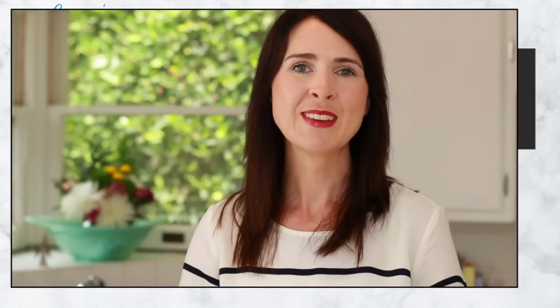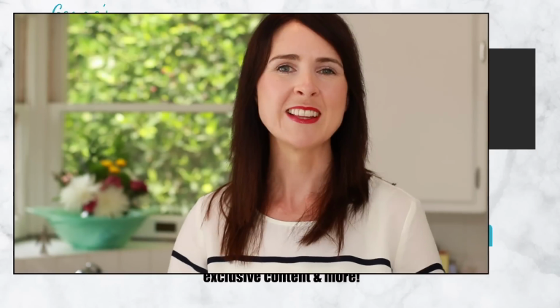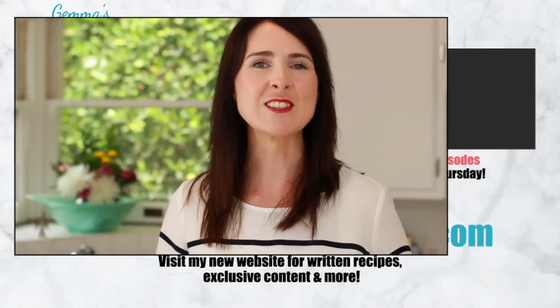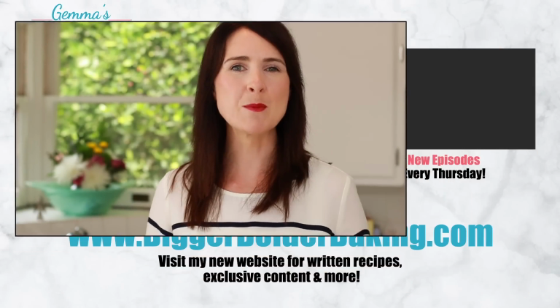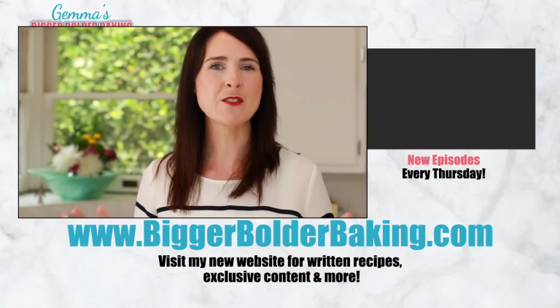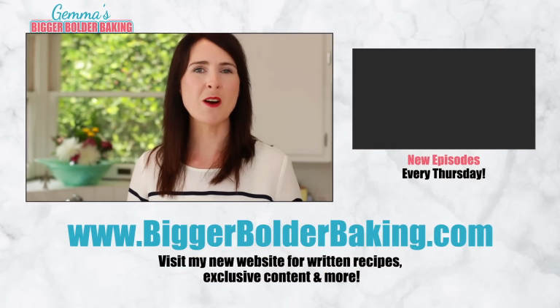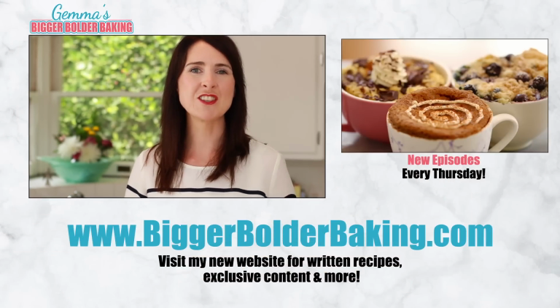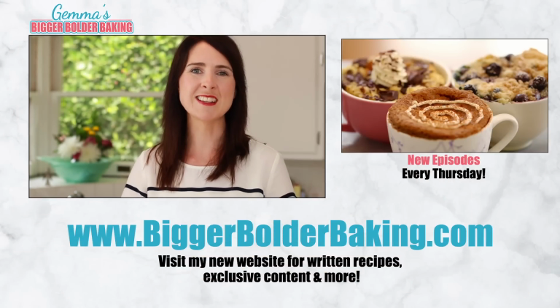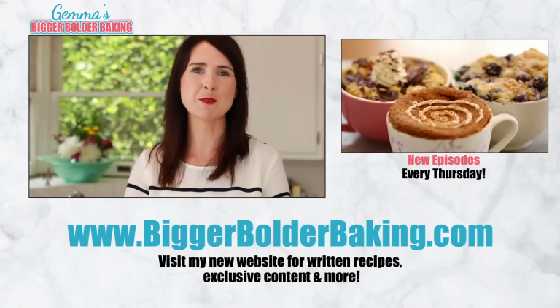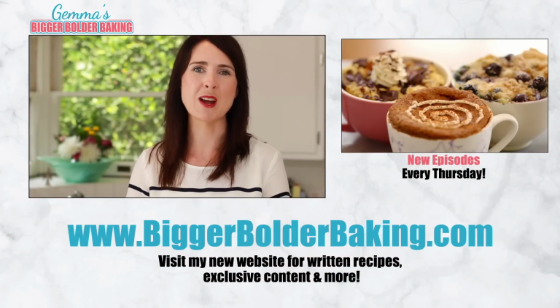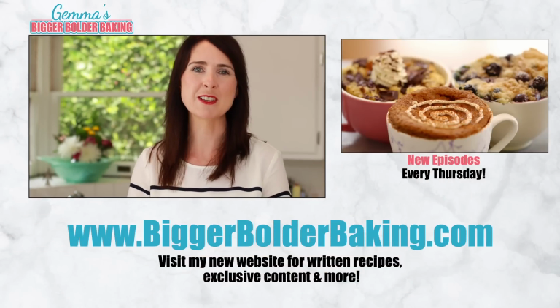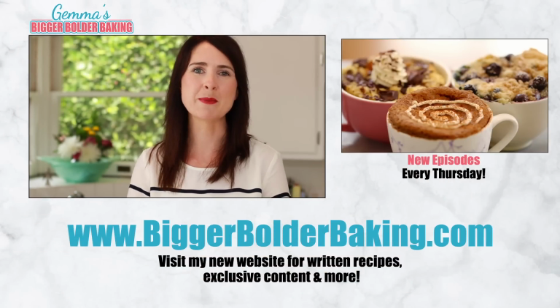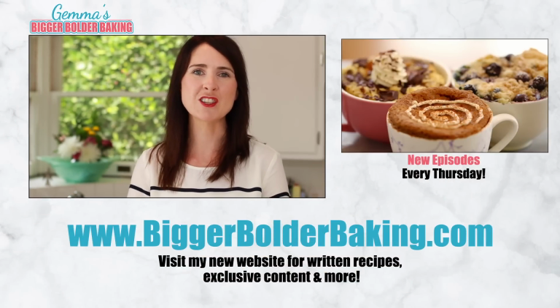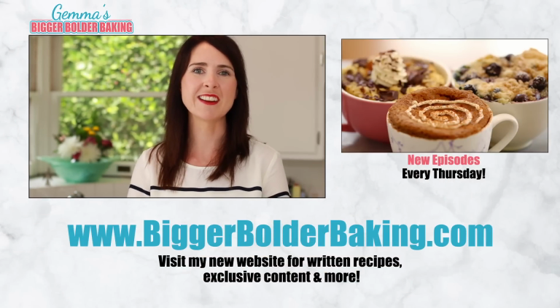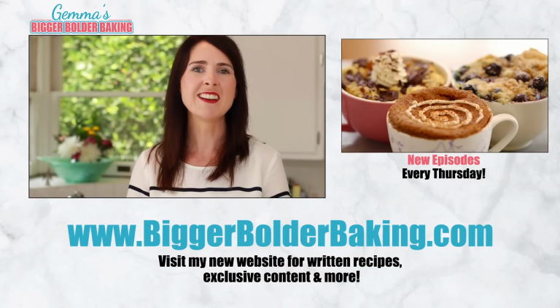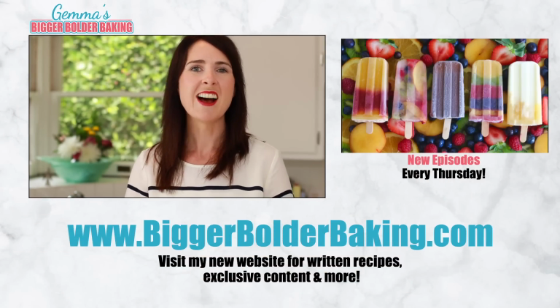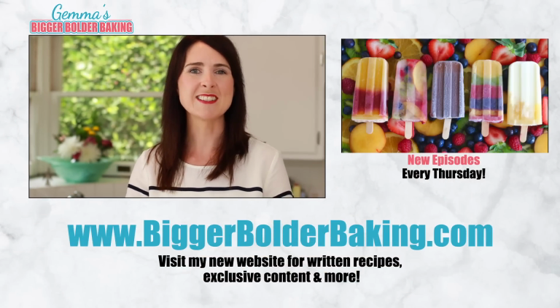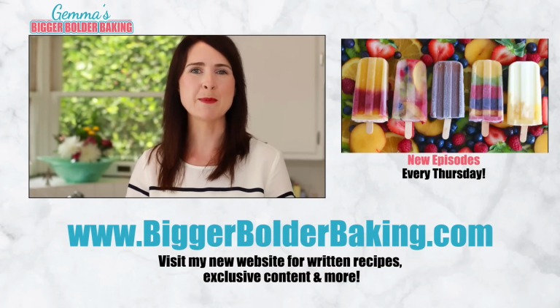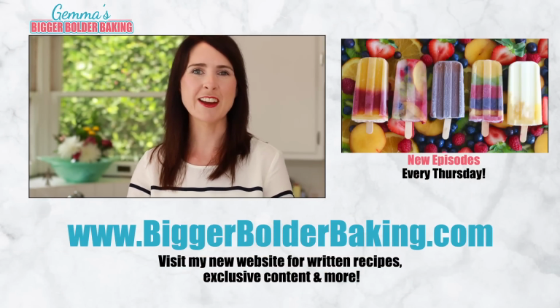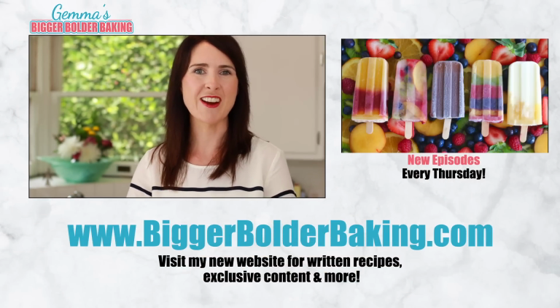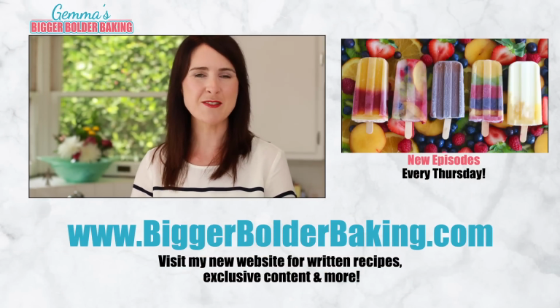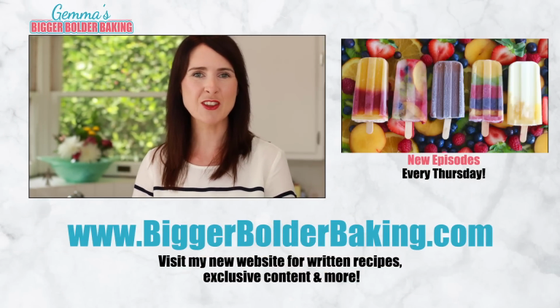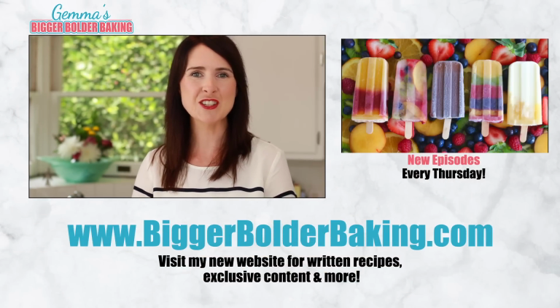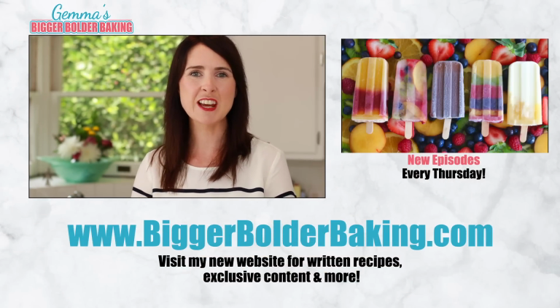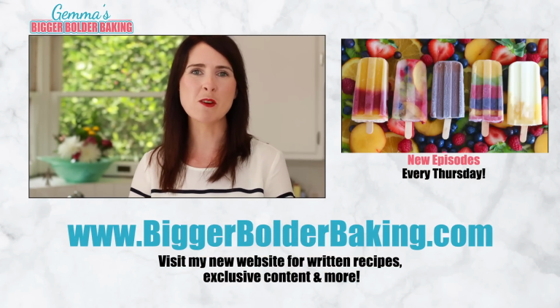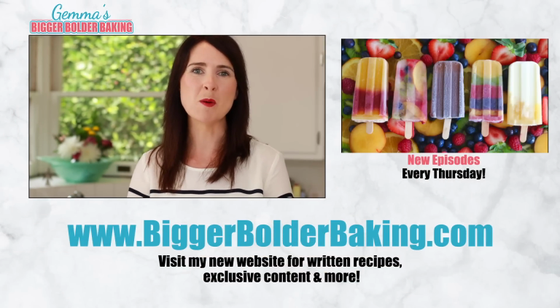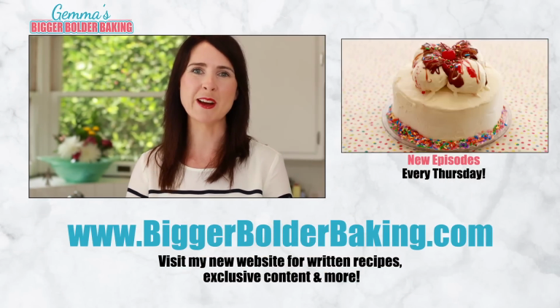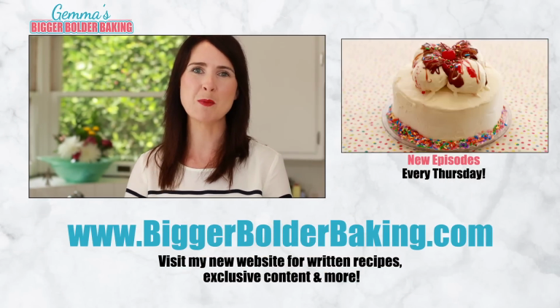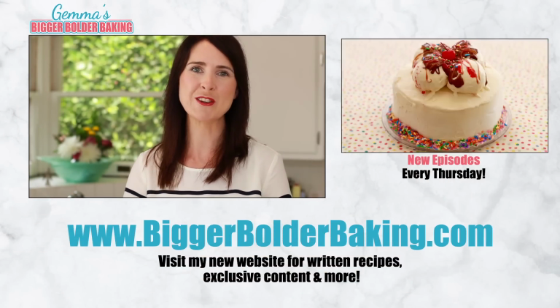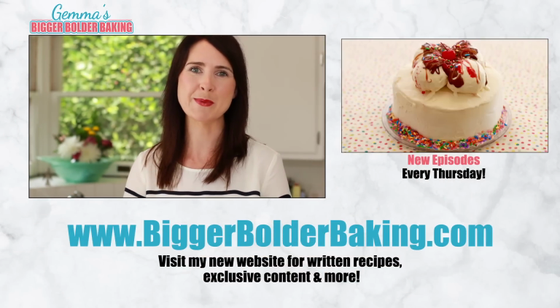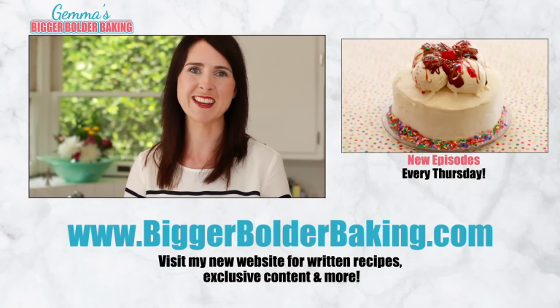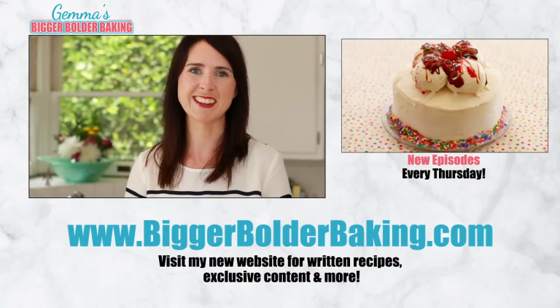Thank you so much for watching and subscribing to my channel. I'll see you back here every Thursday for more Bigger Bolder Baking.